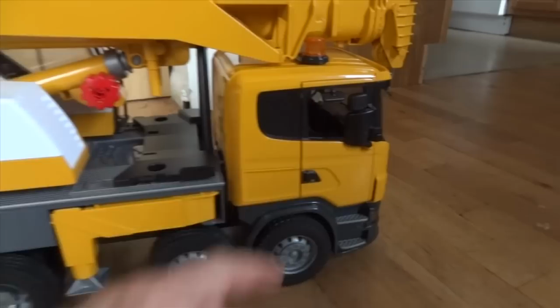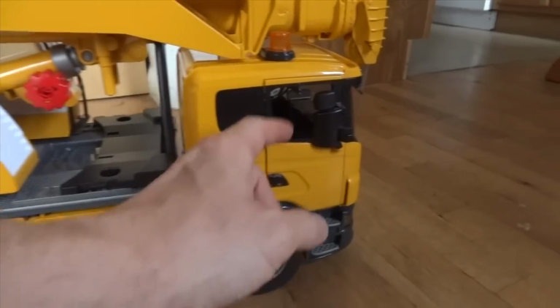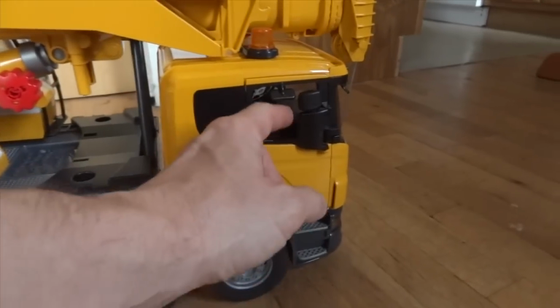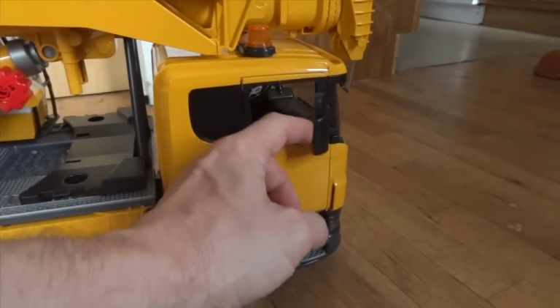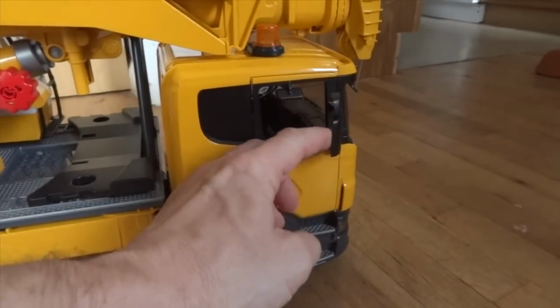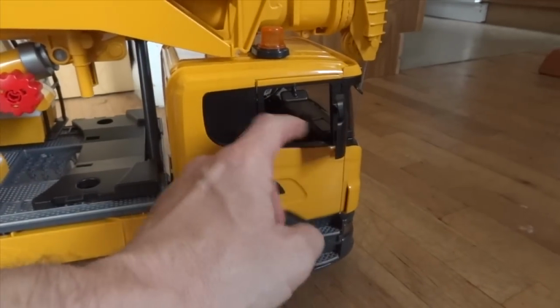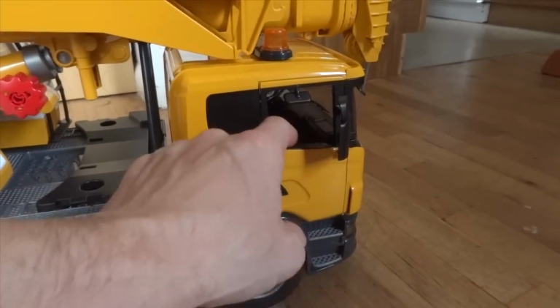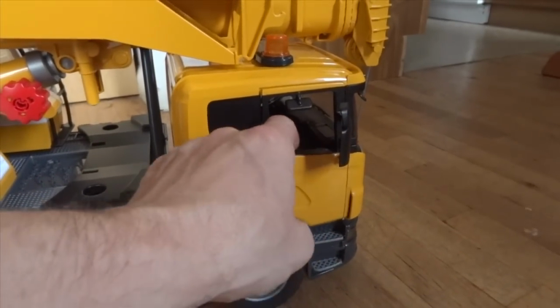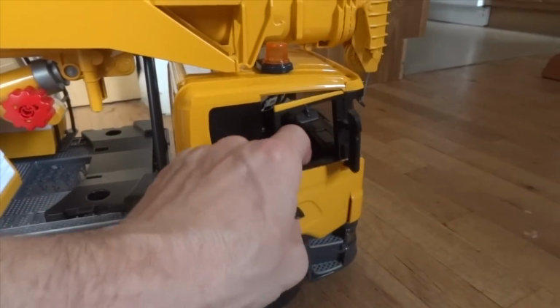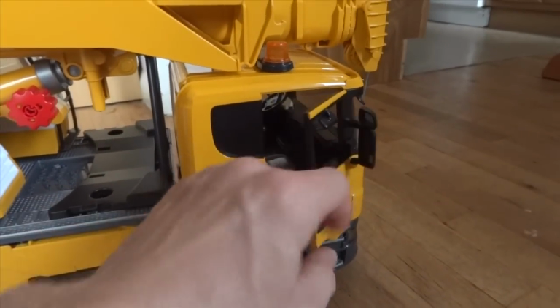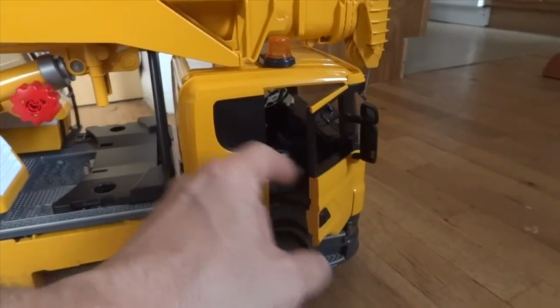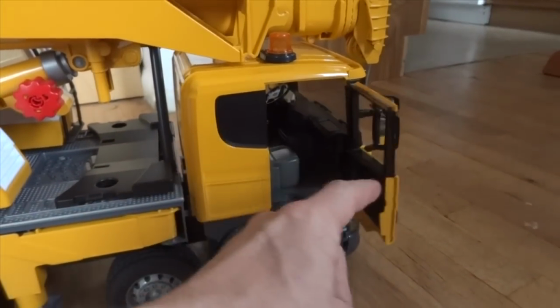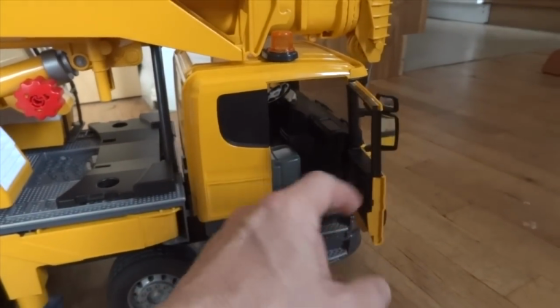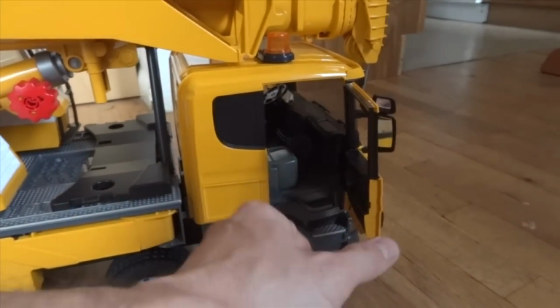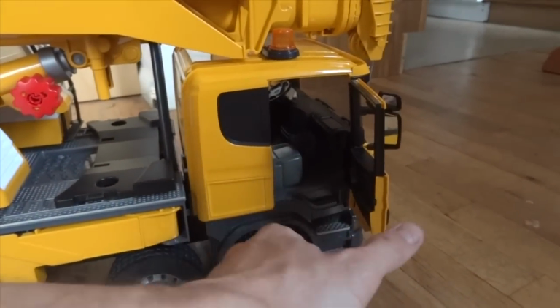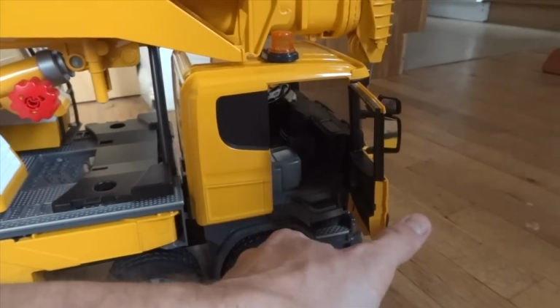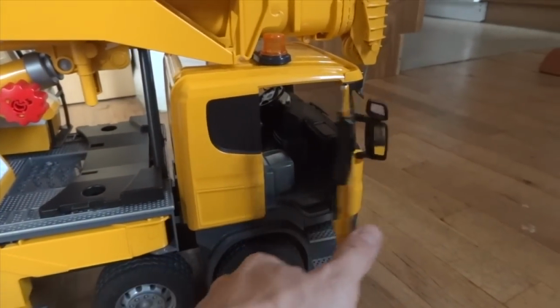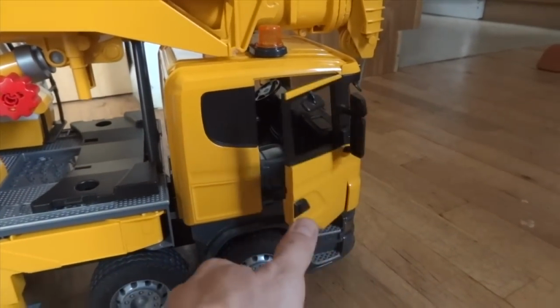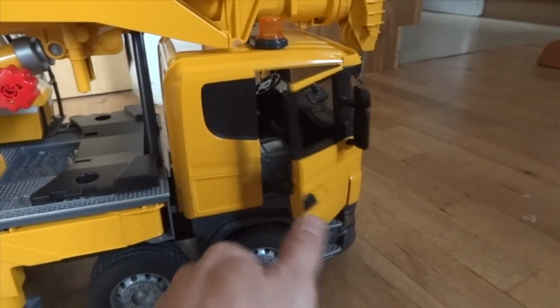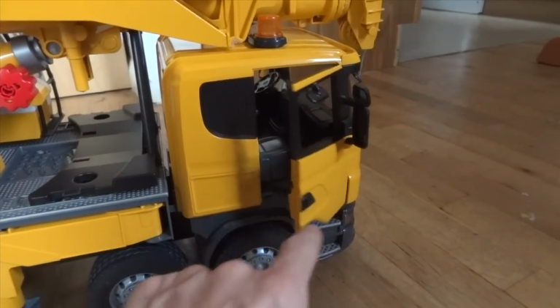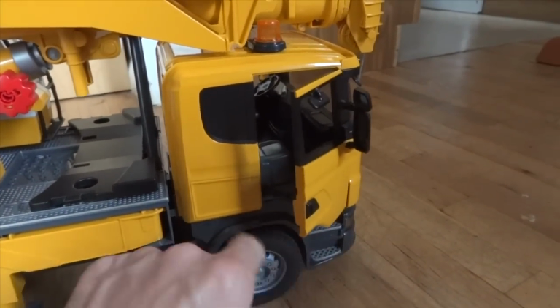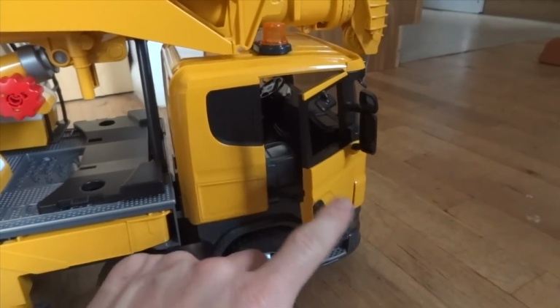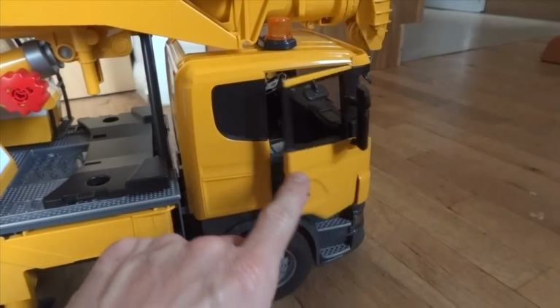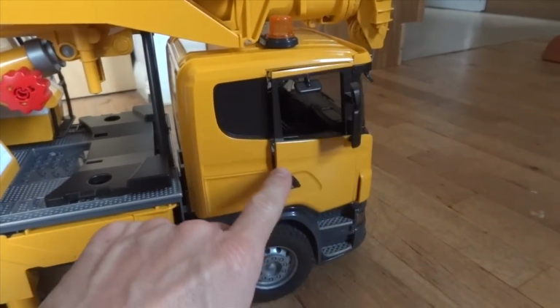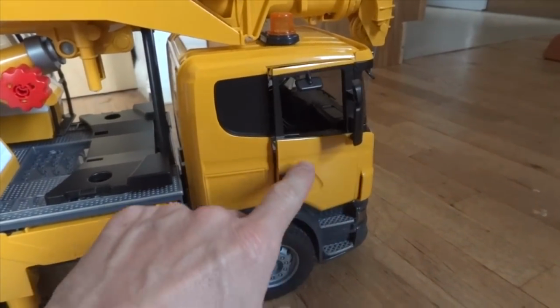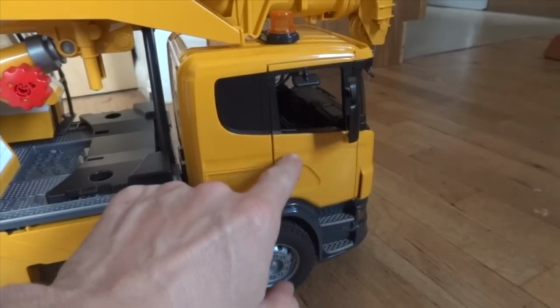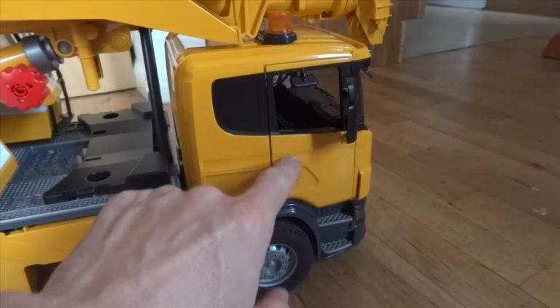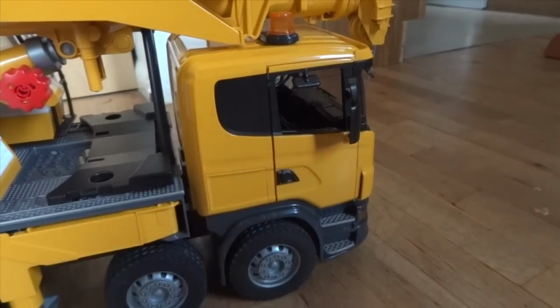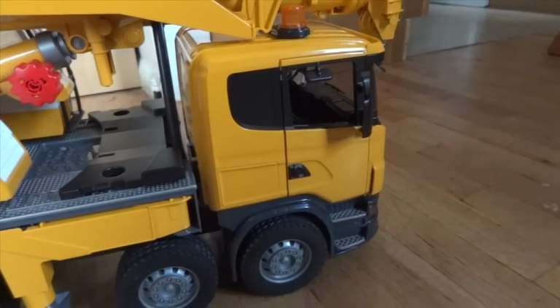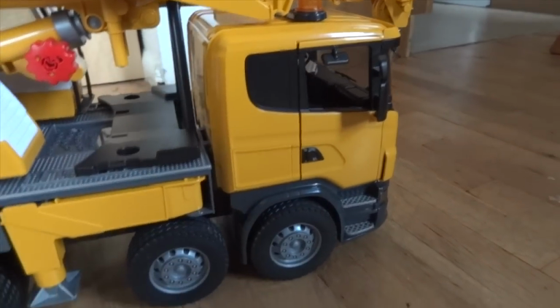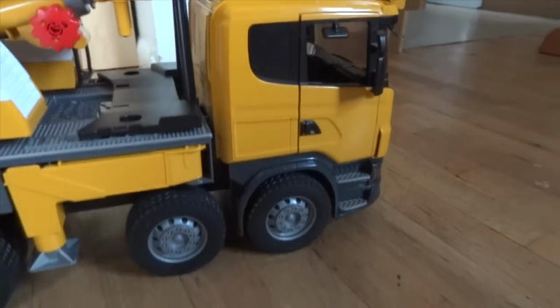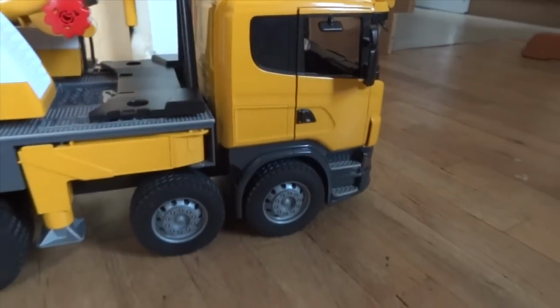The mirrors can be folded out on the passenger side as well, and the door opens the same way as the driver's side does.